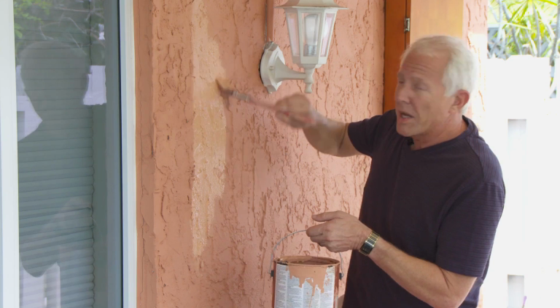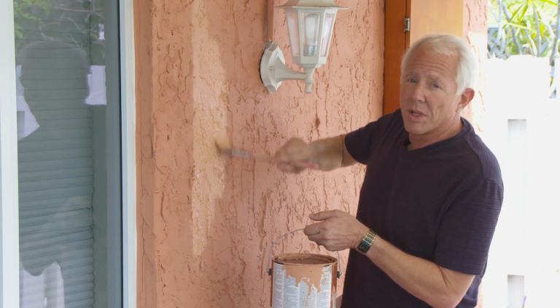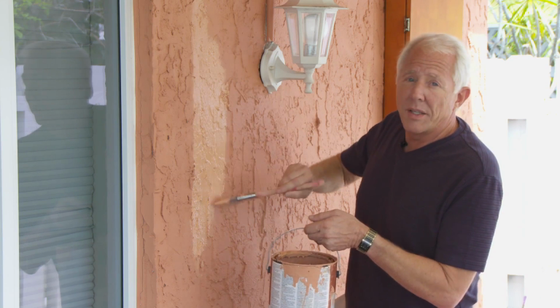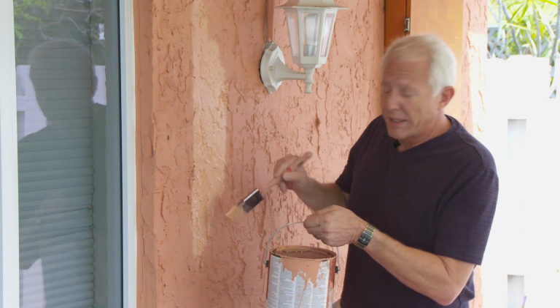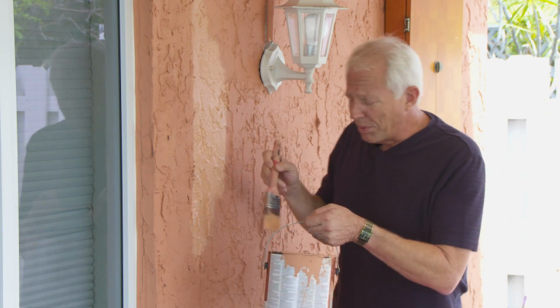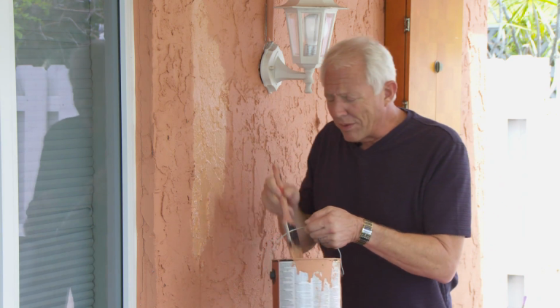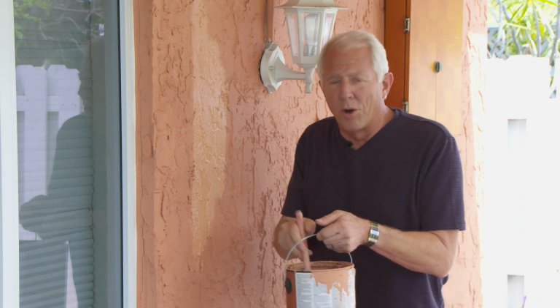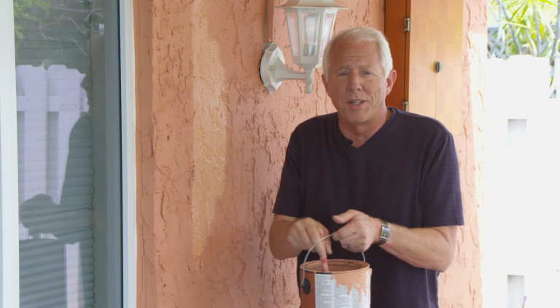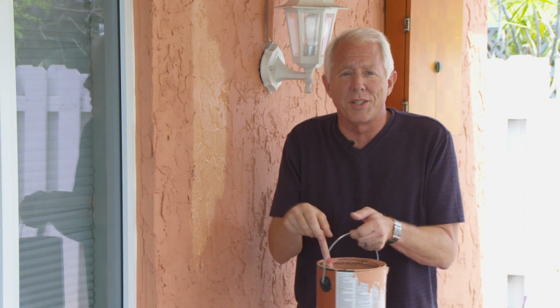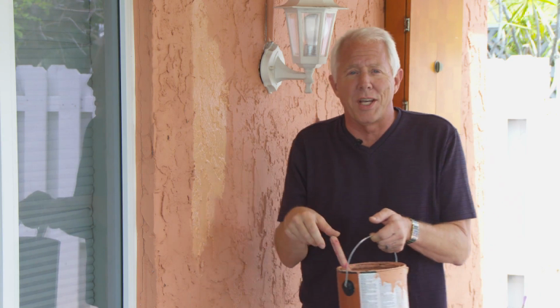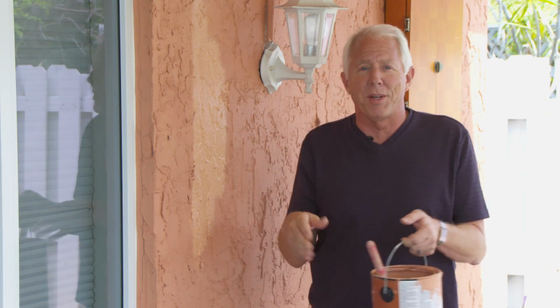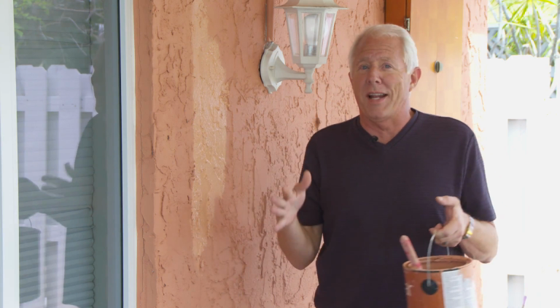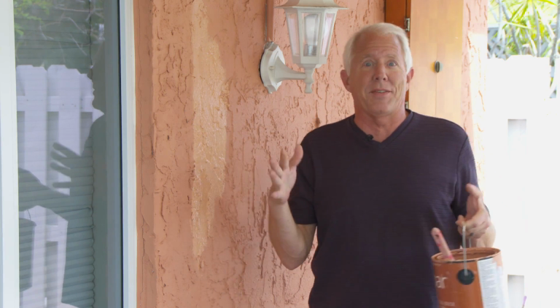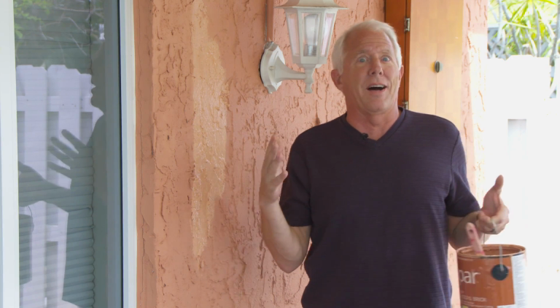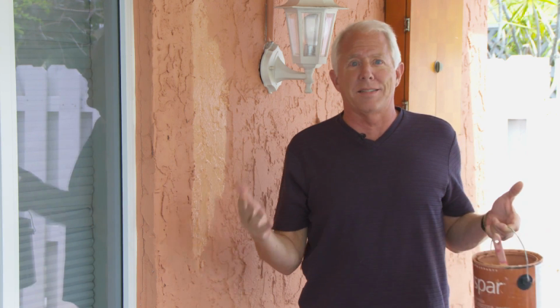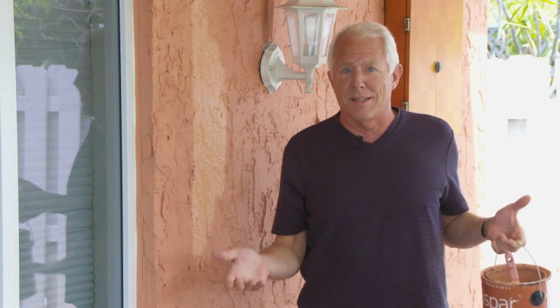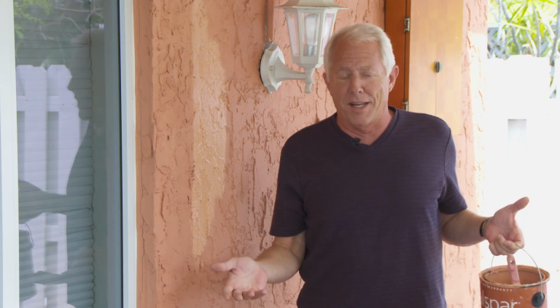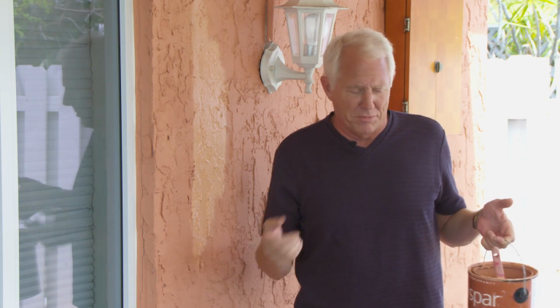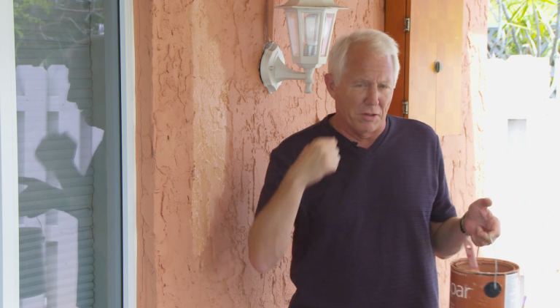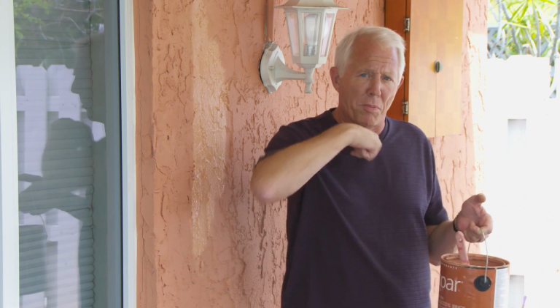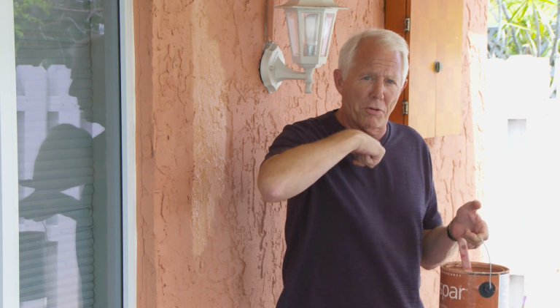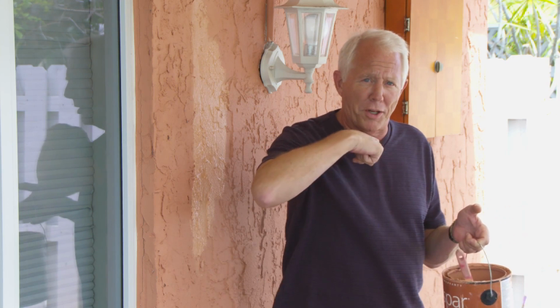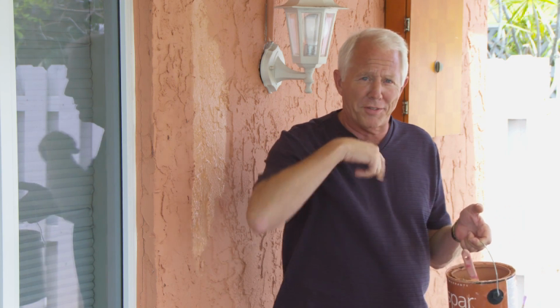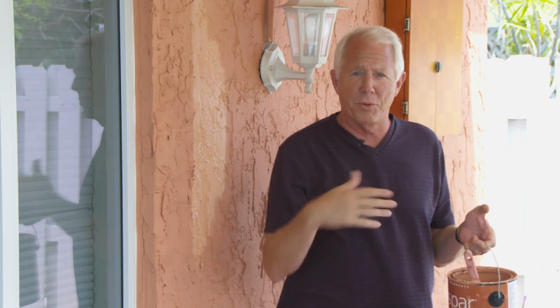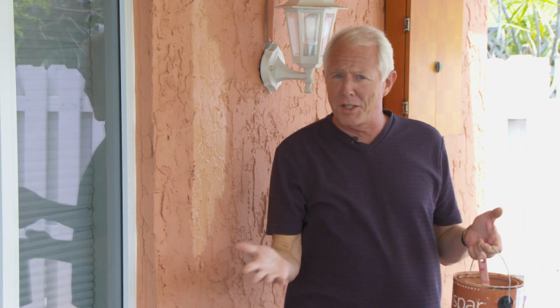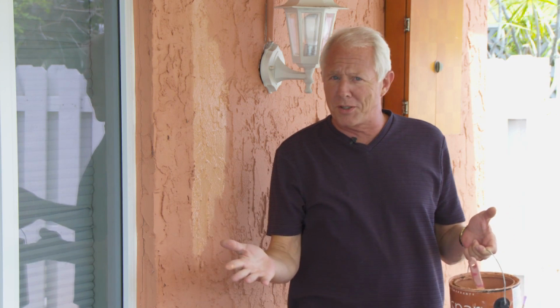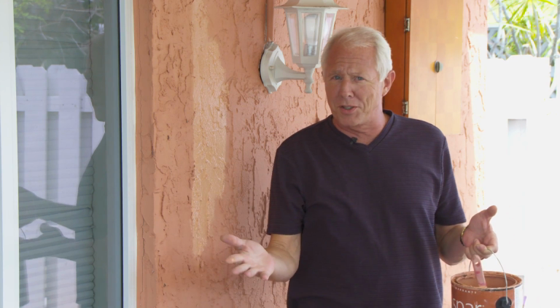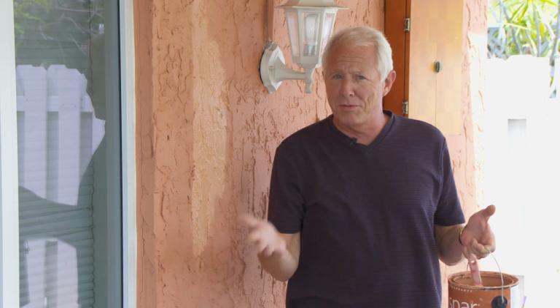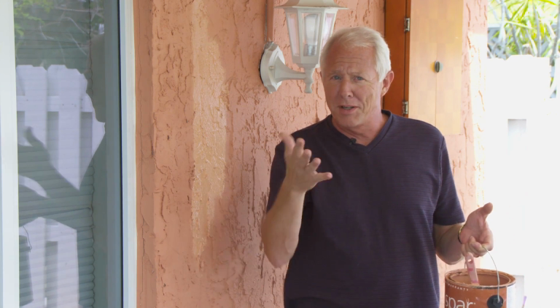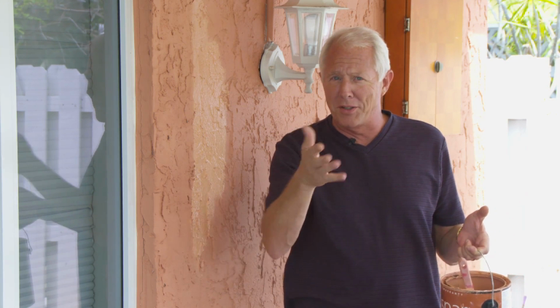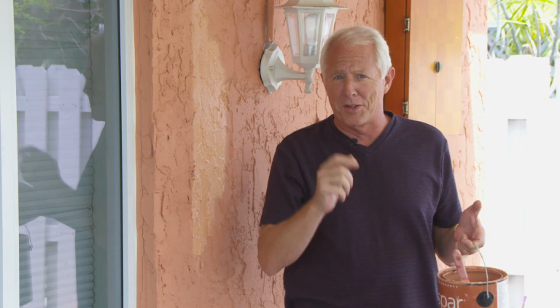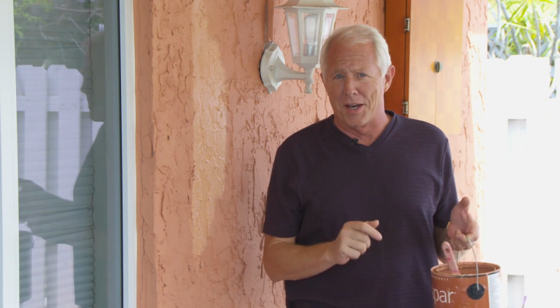Bottom line: keeping your home in good shape doesn't have to cost a ton. A little elbow grease, a weekend or two, and you're done.